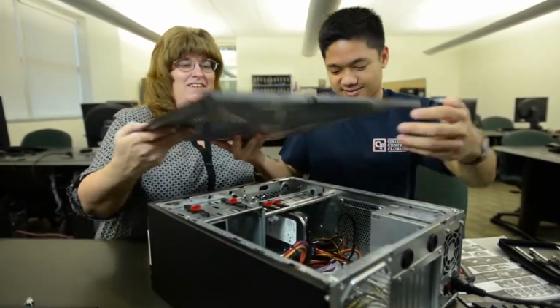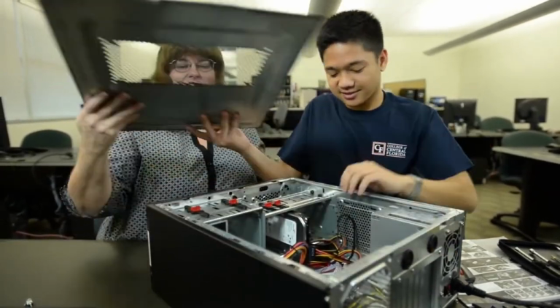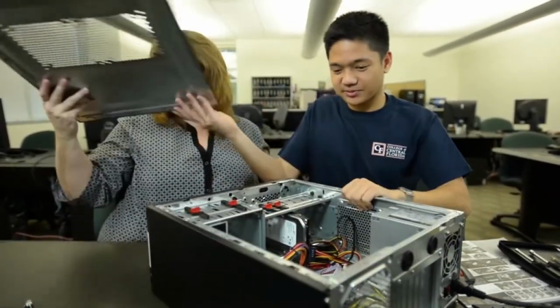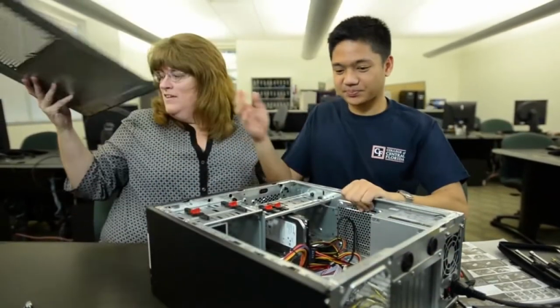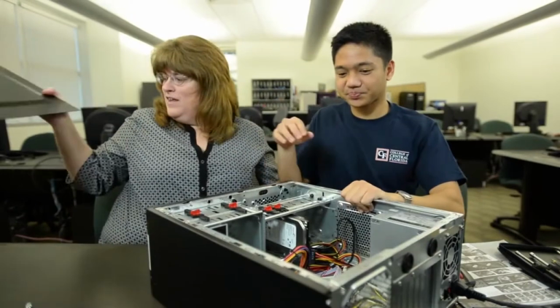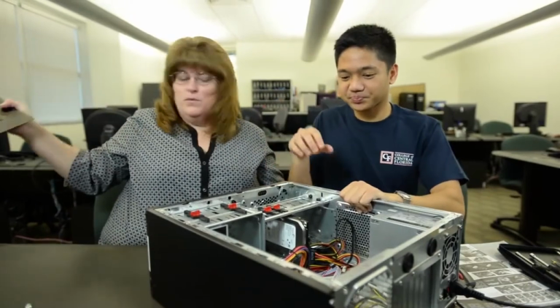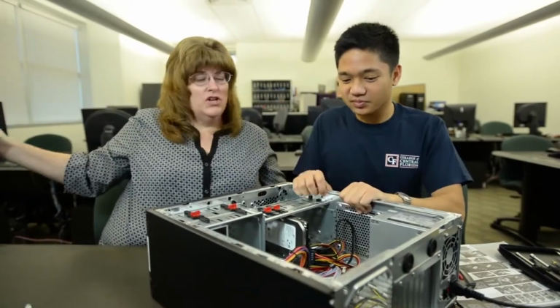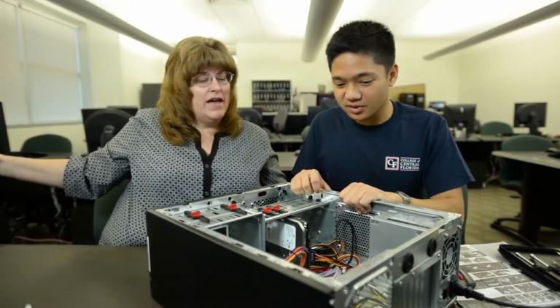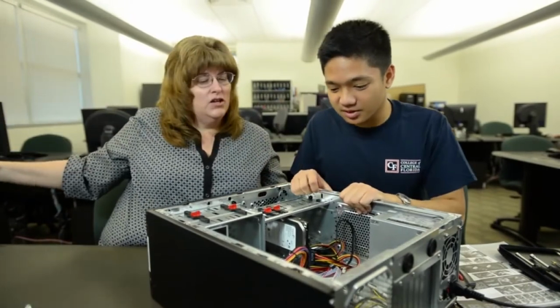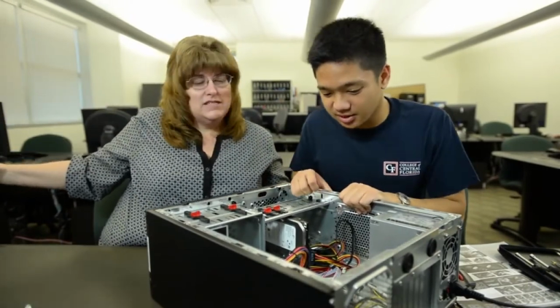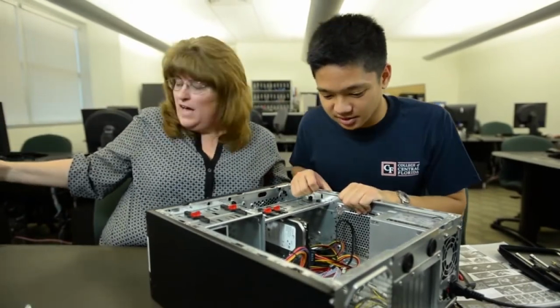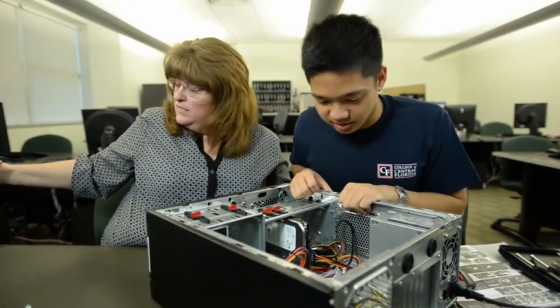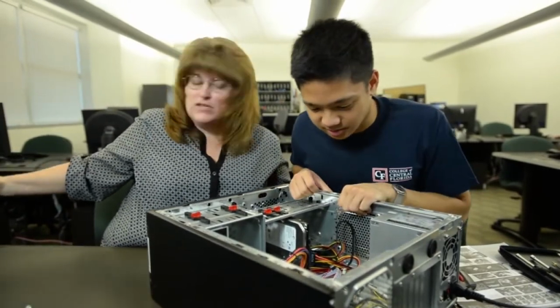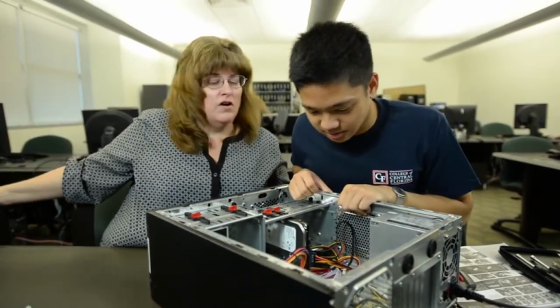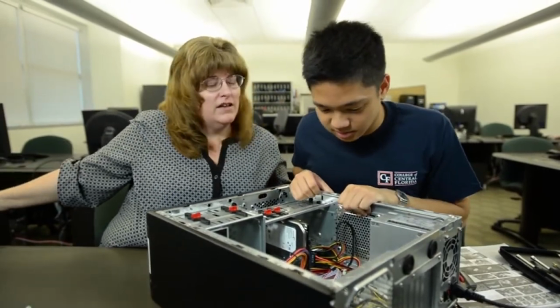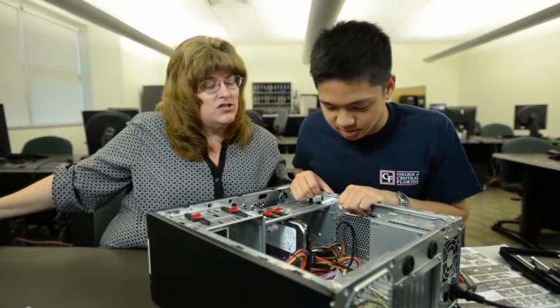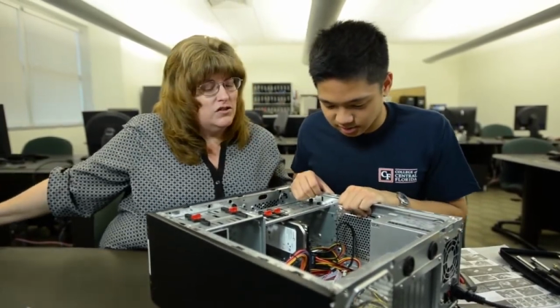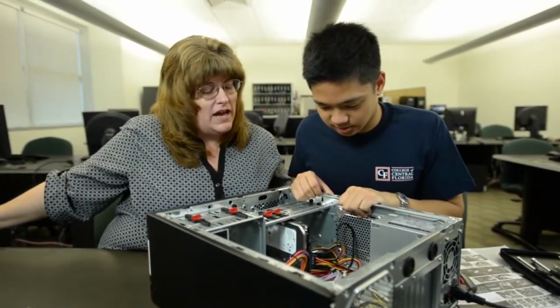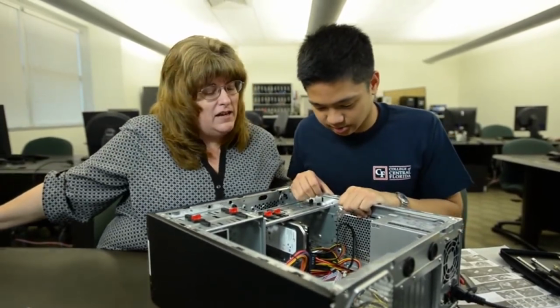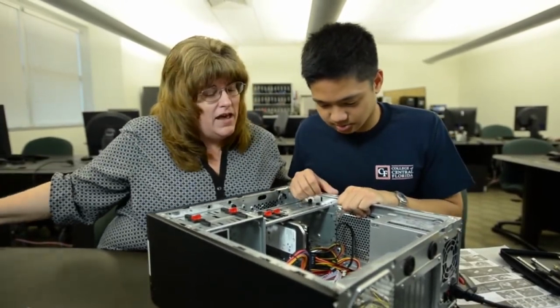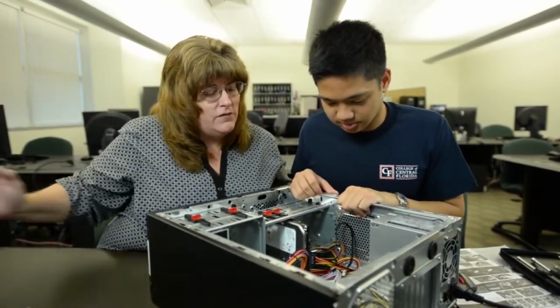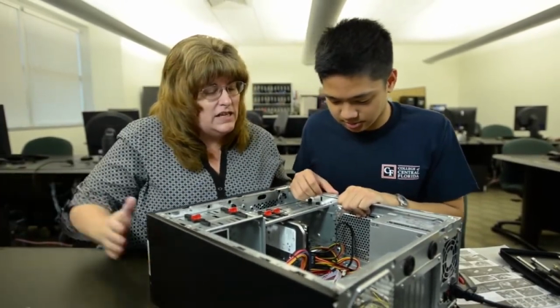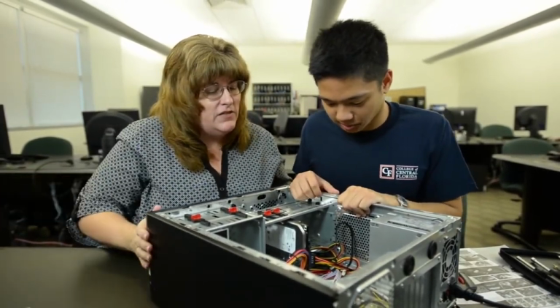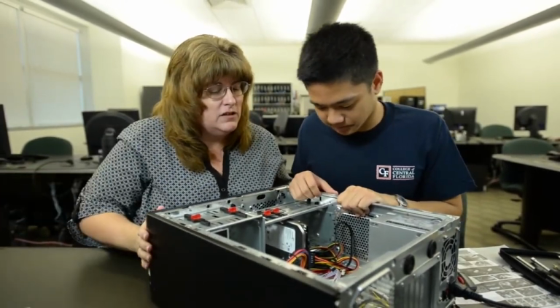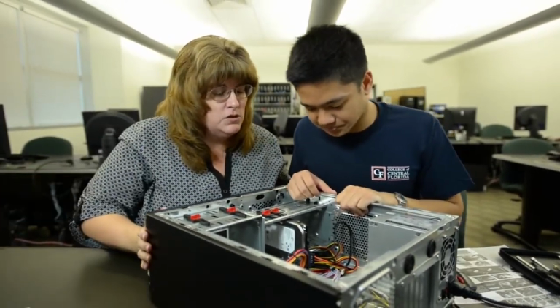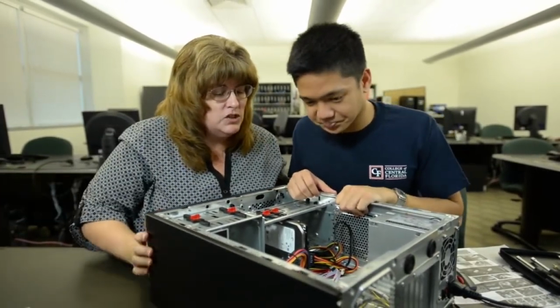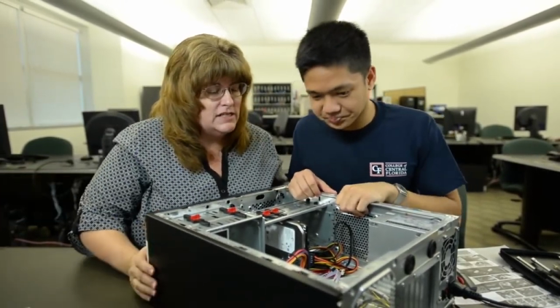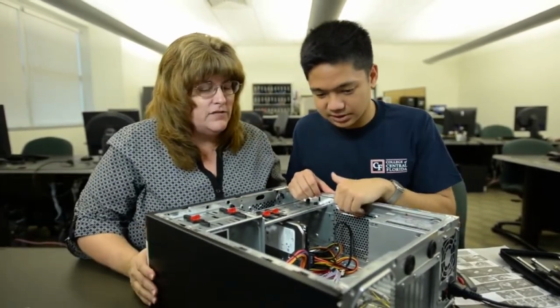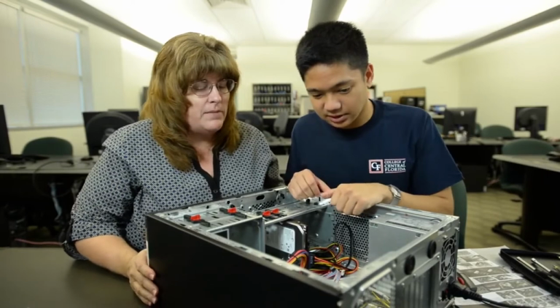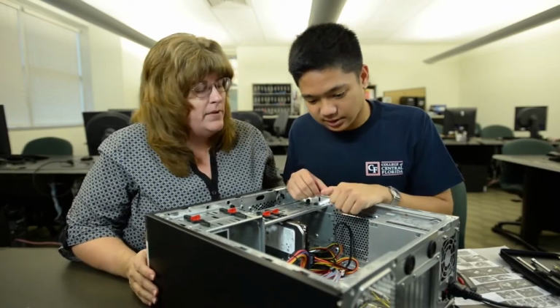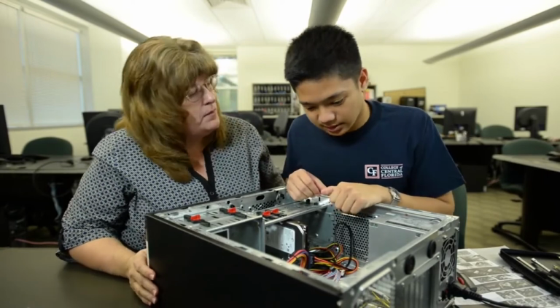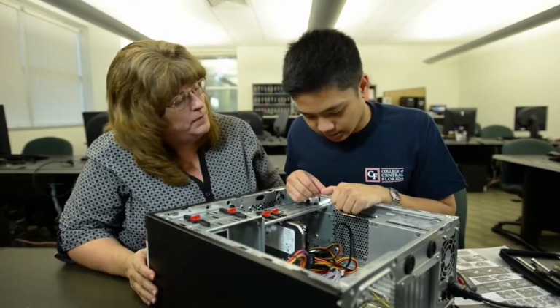Now I want you to go ahead and look inside, make sure all the connections are tight, and if you see anything loose we'll check and see if that might be our problem.